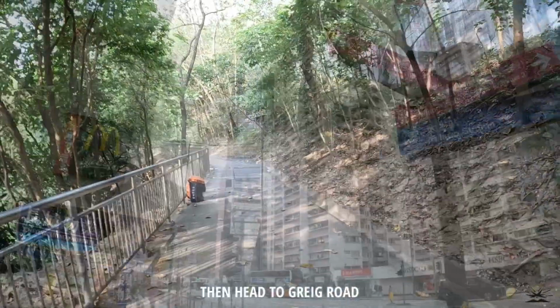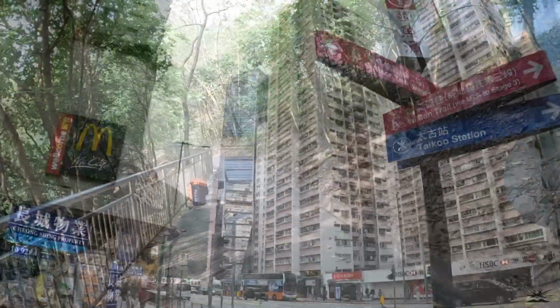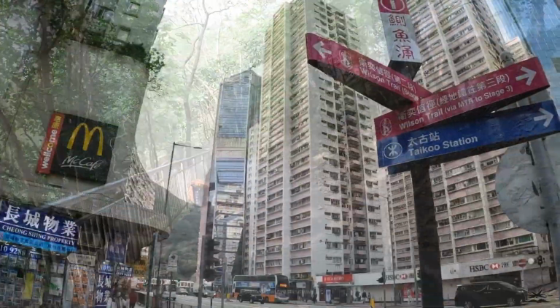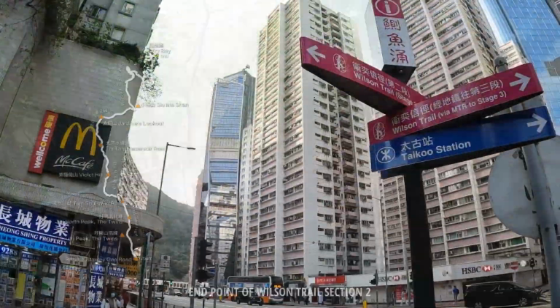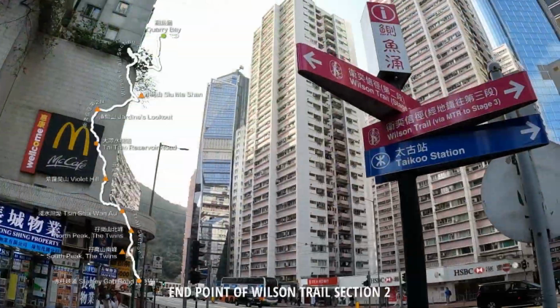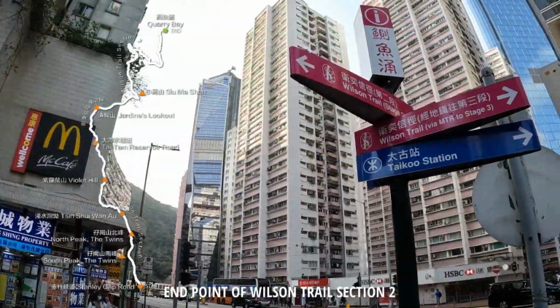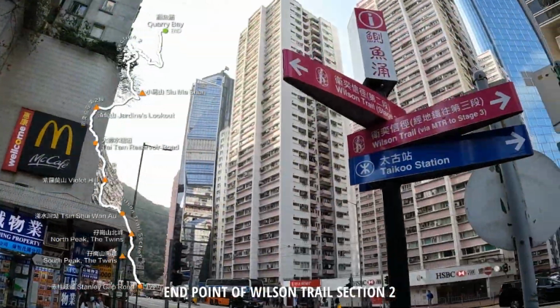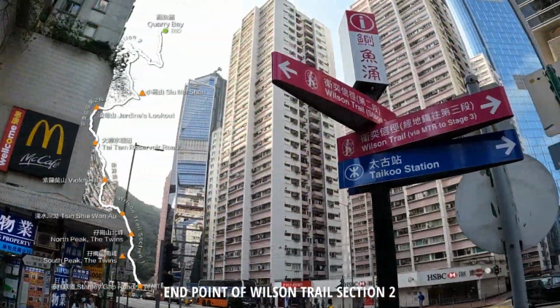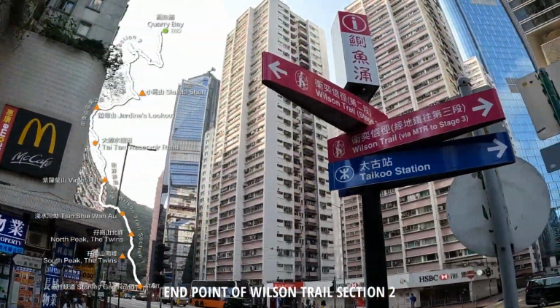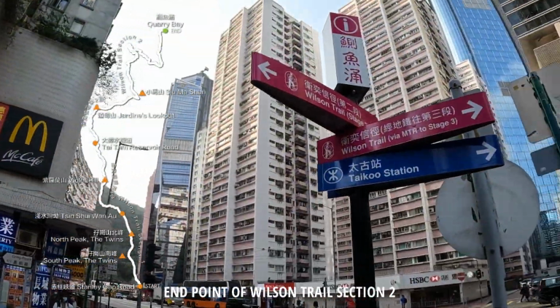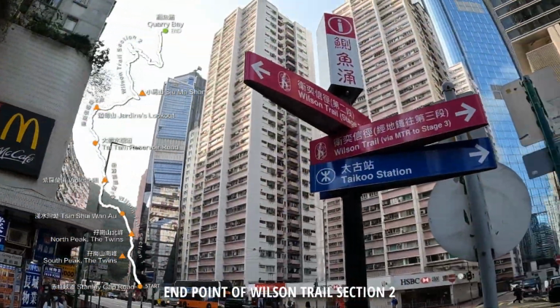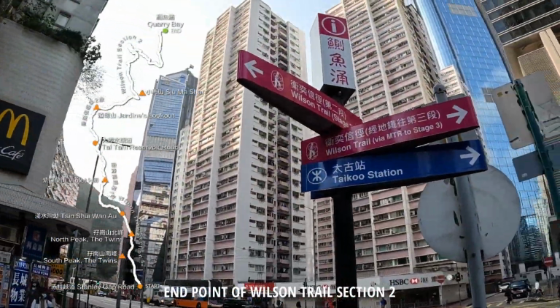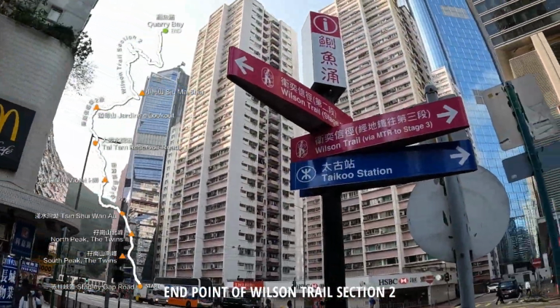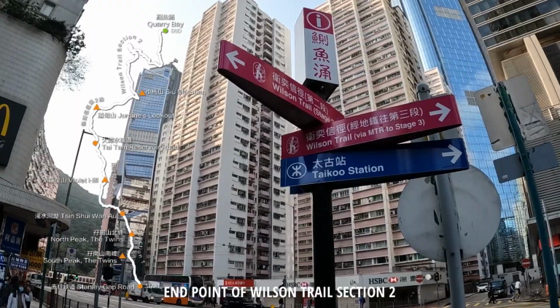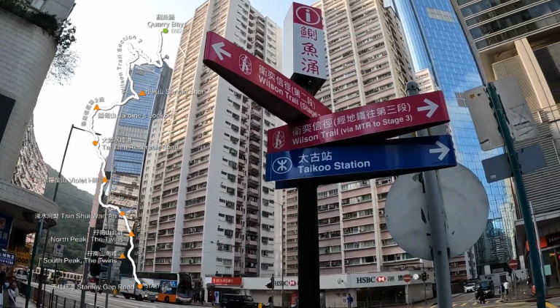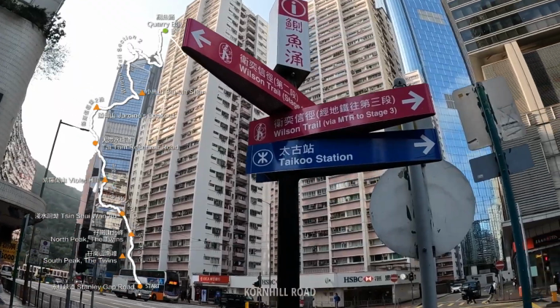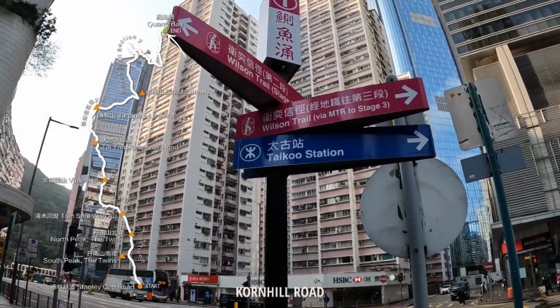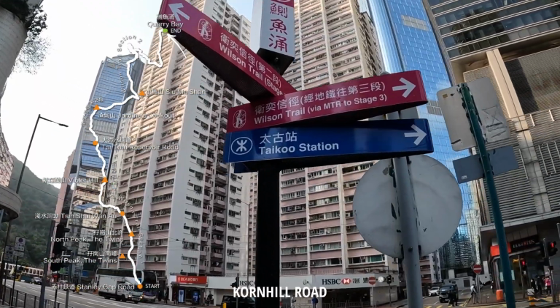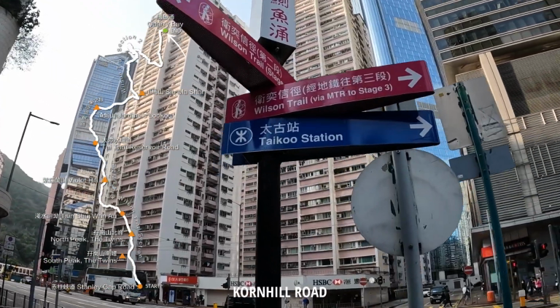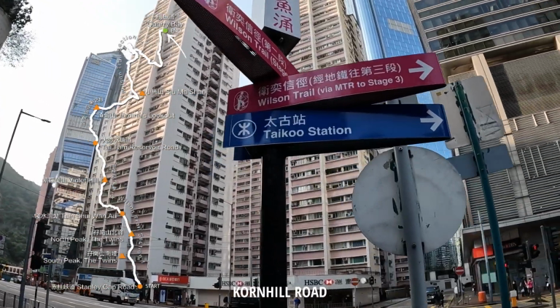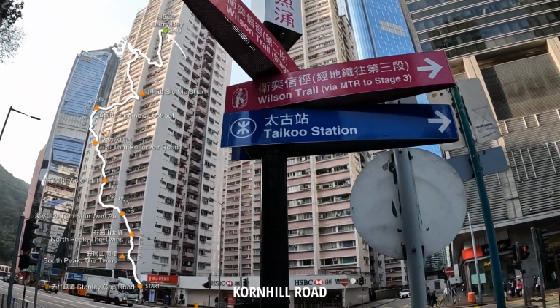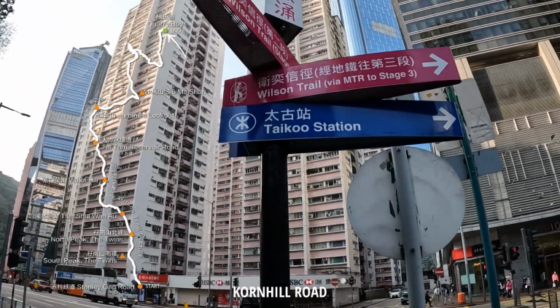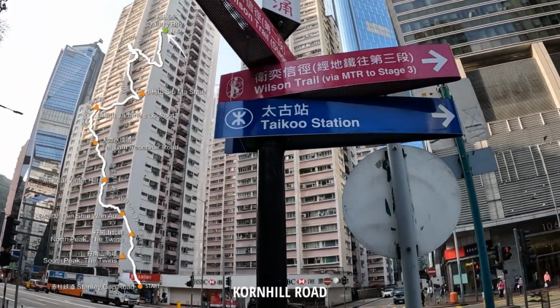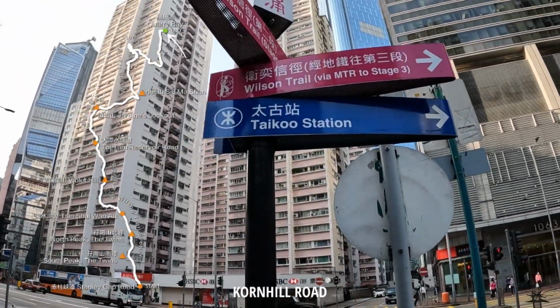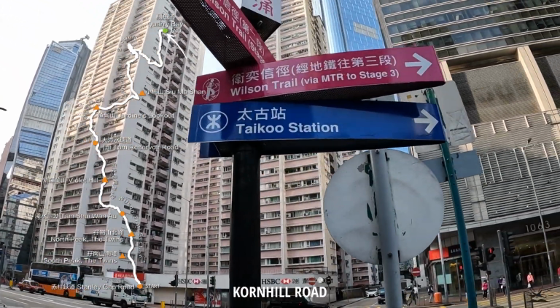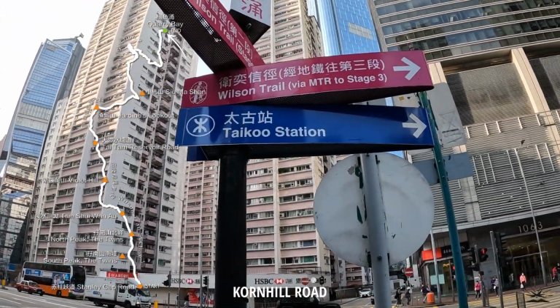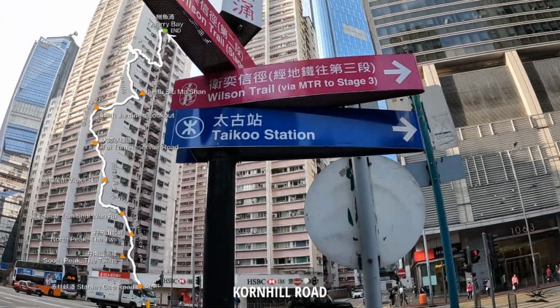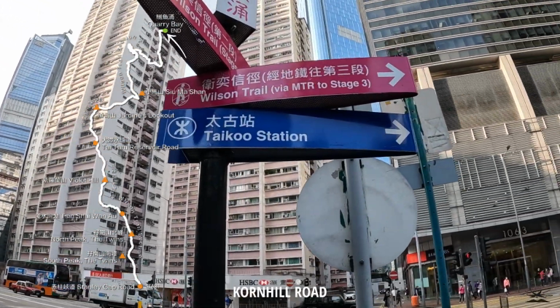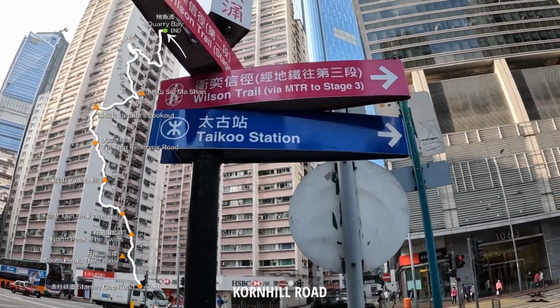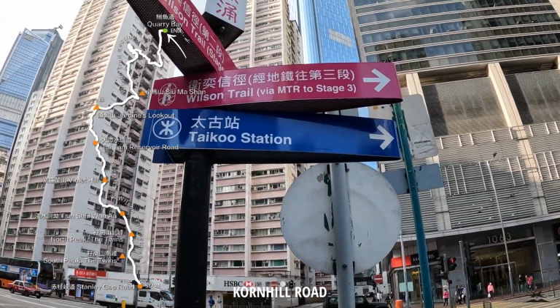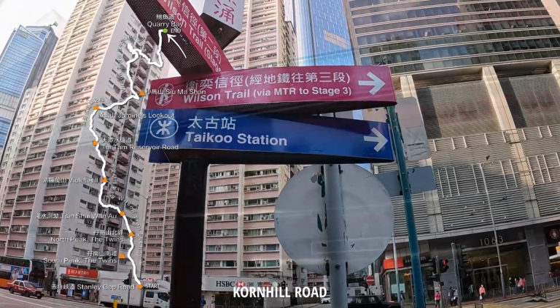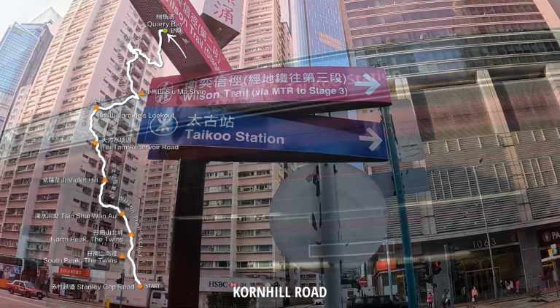So this is the end of Section 2 of the Wilson Trail, by MacLehose Trail Stage 3.